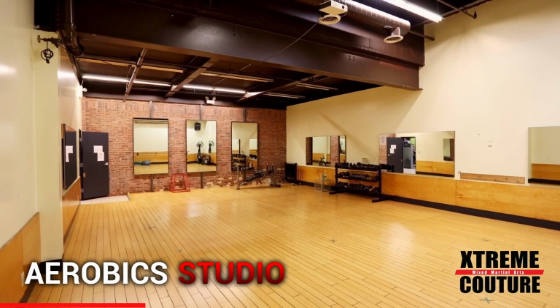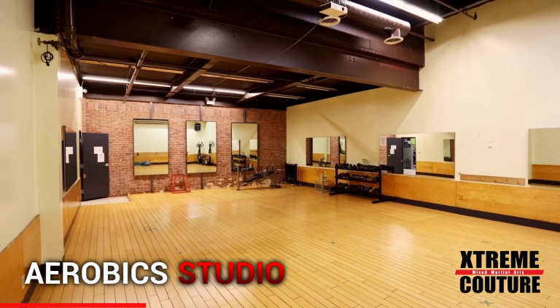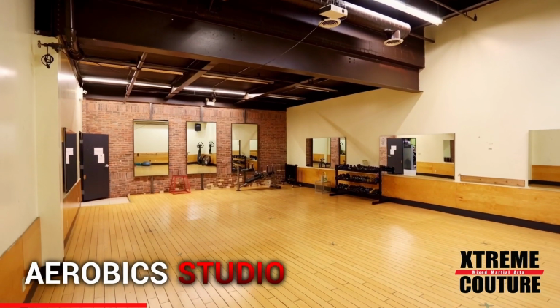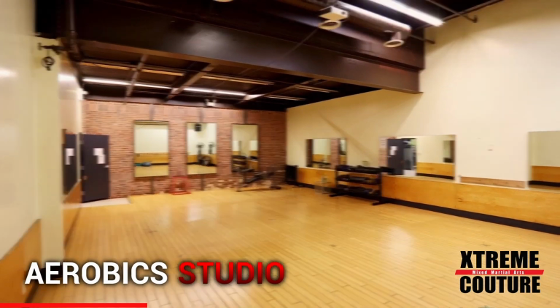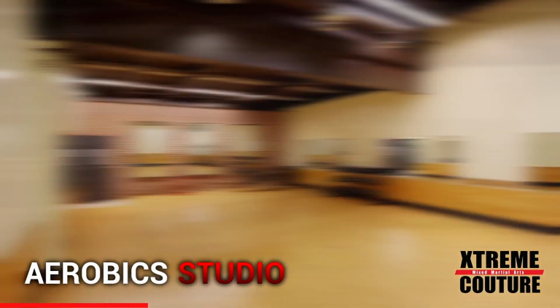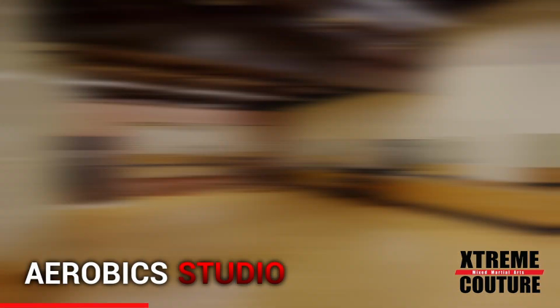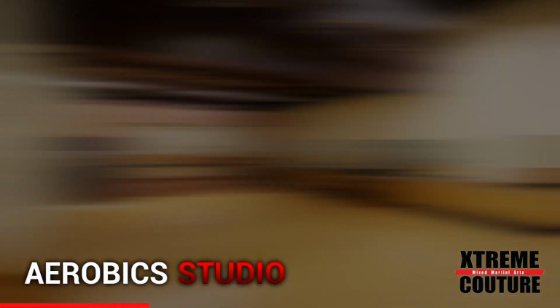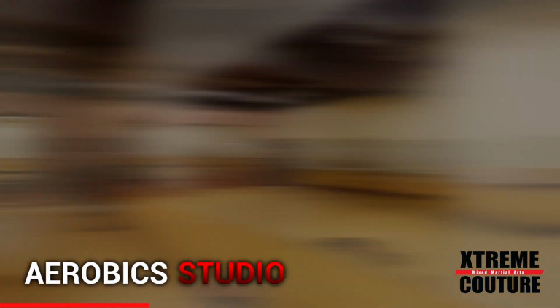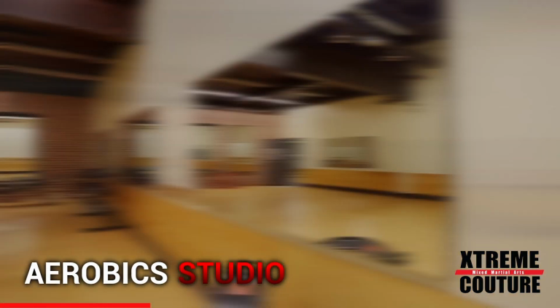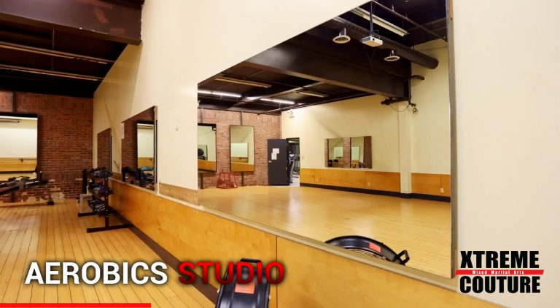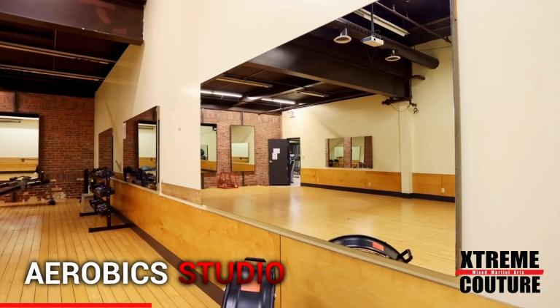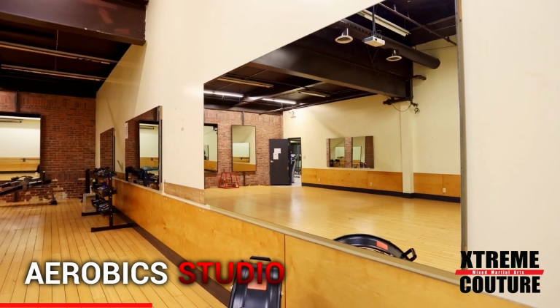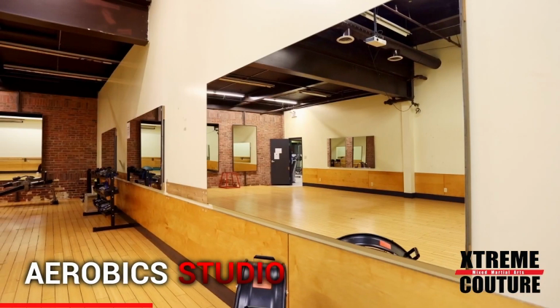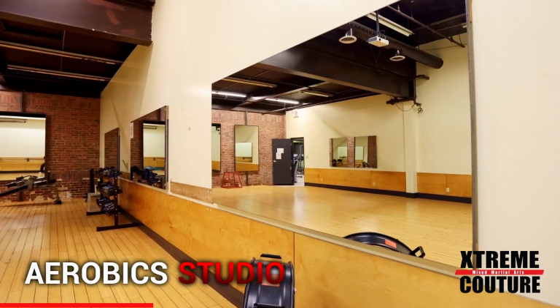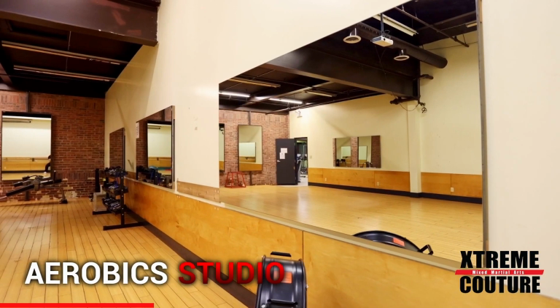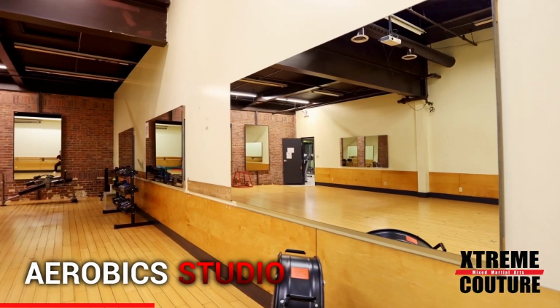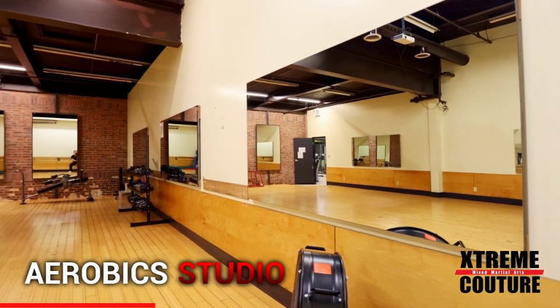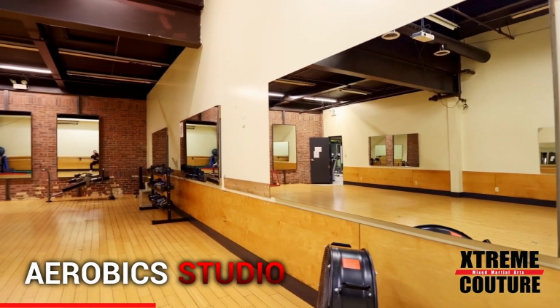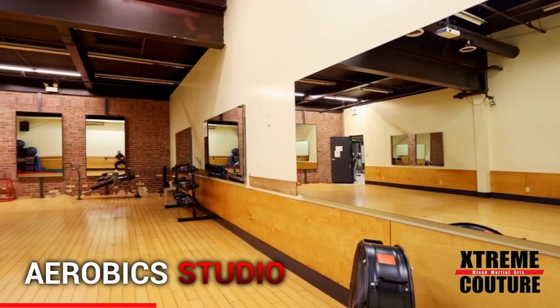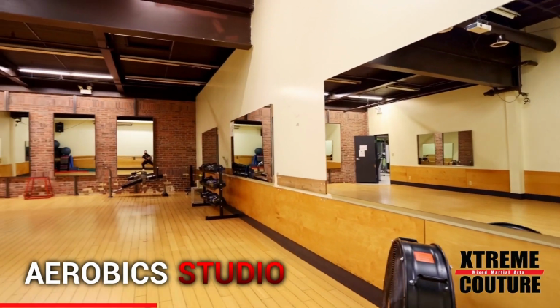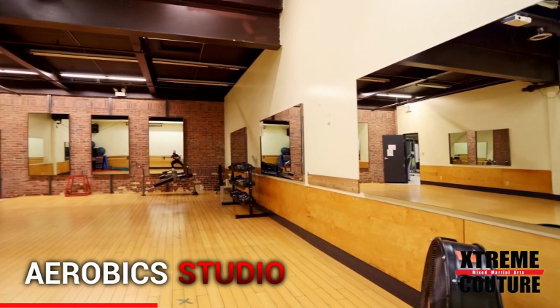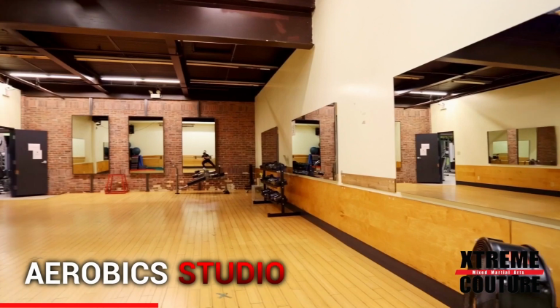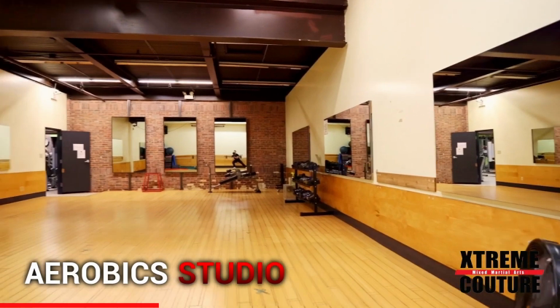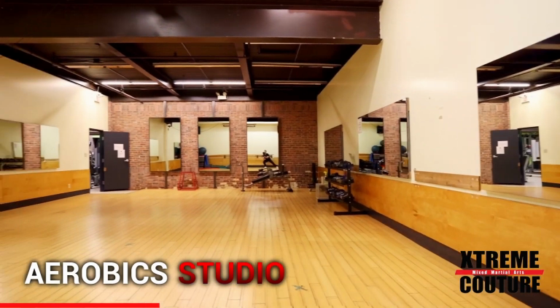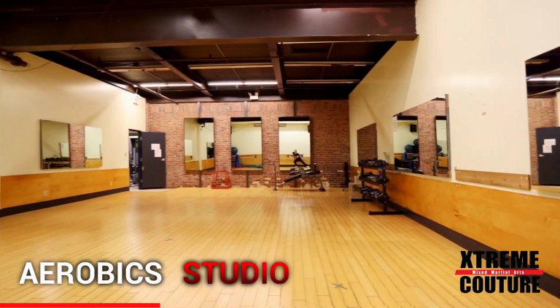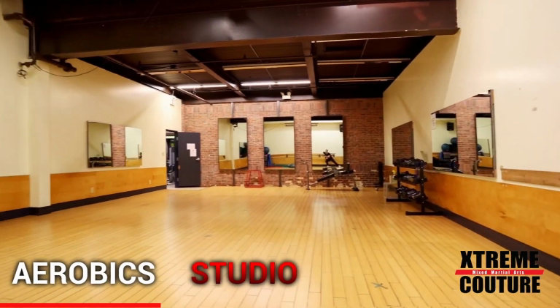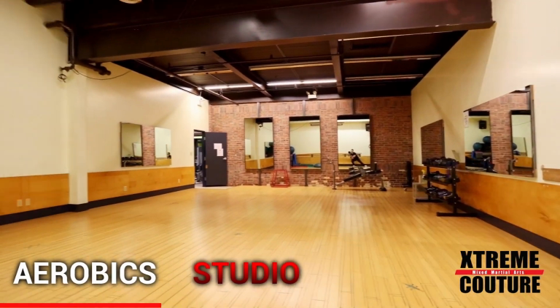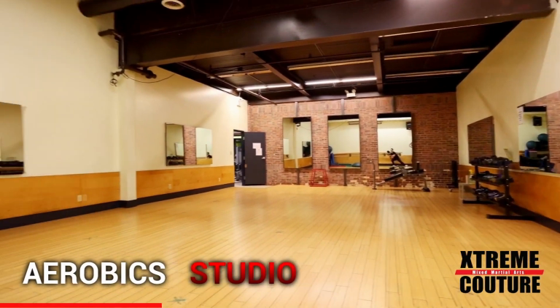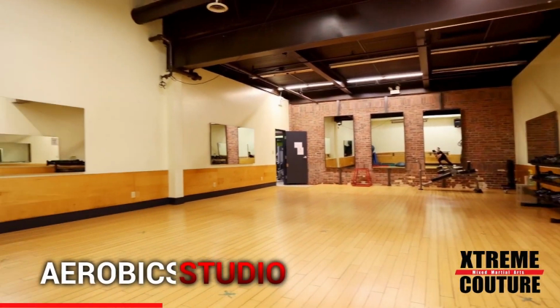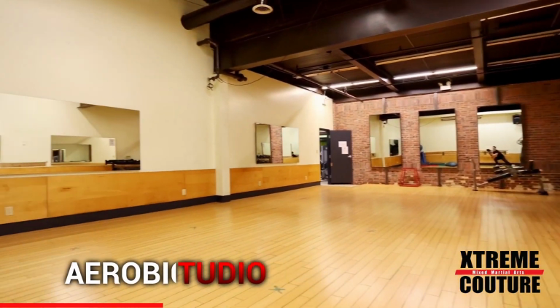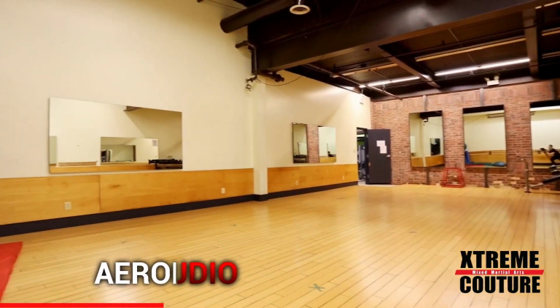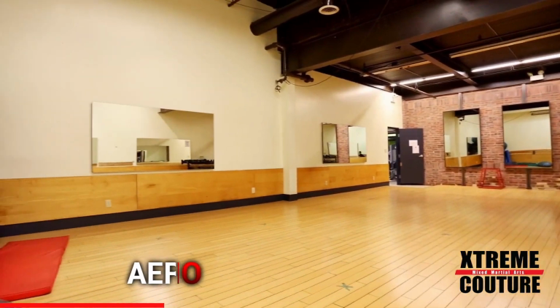The largest of the three studios is the aerobics studio, which houses our Zumba and other fitness aerobics classes.